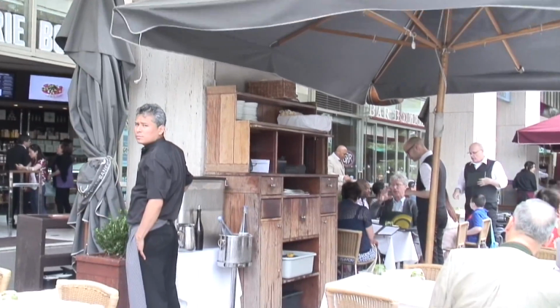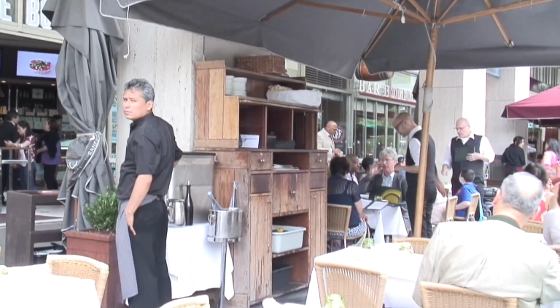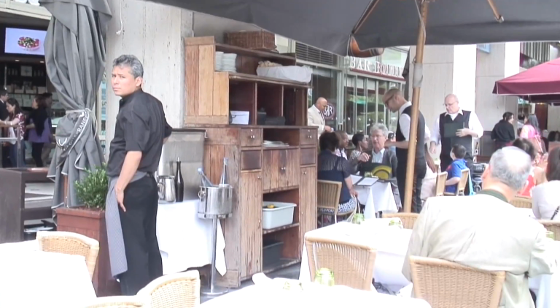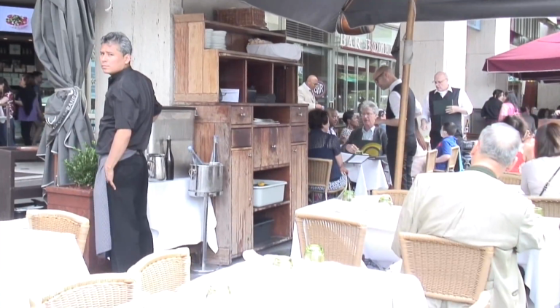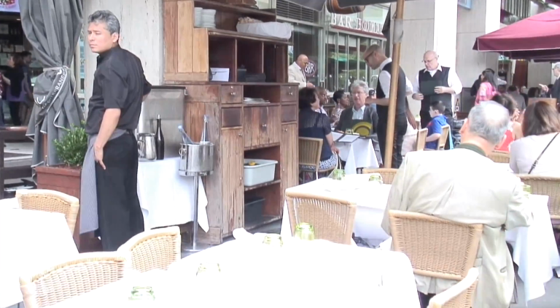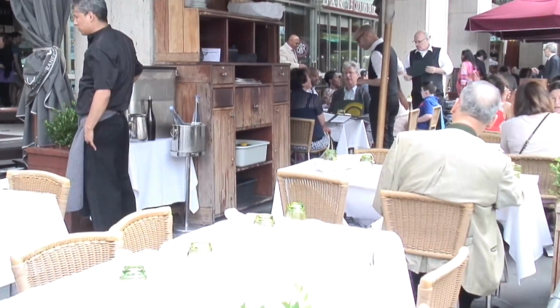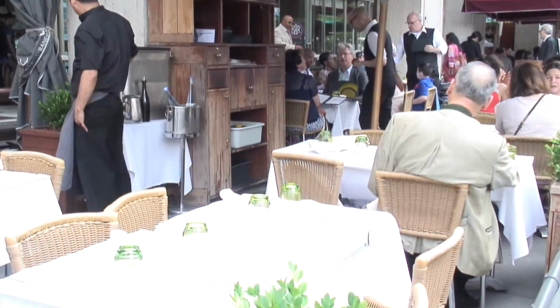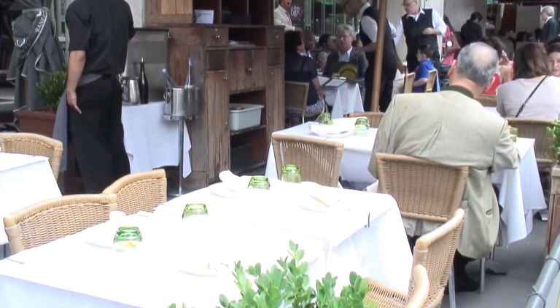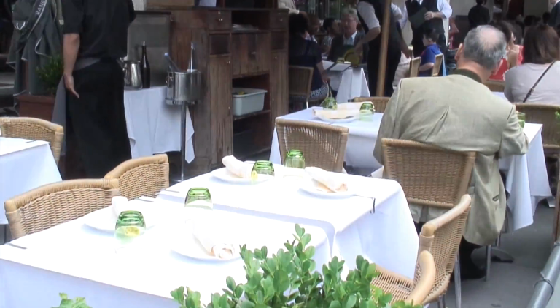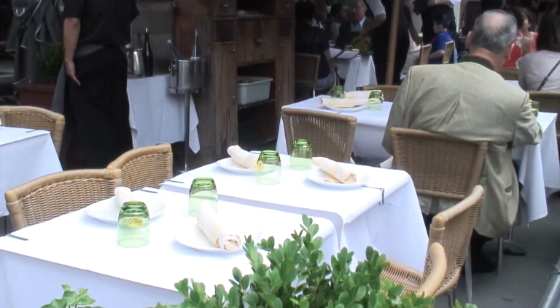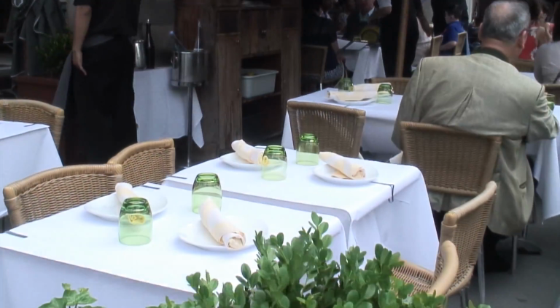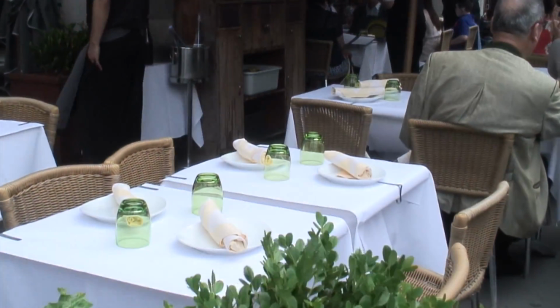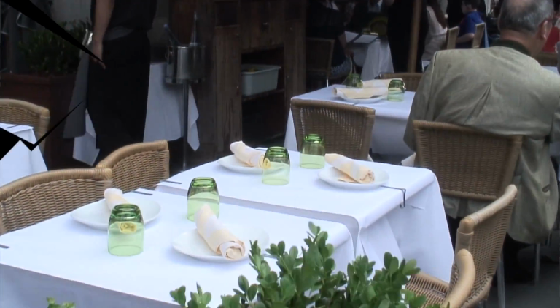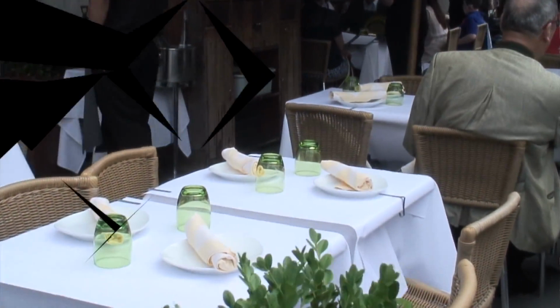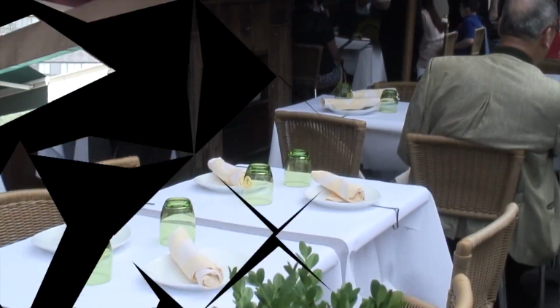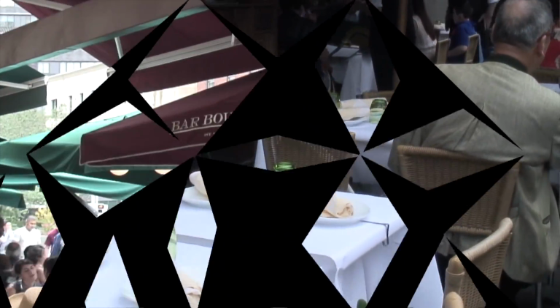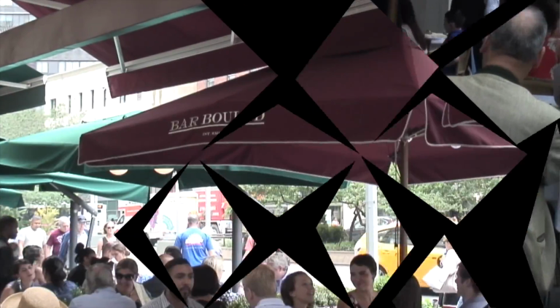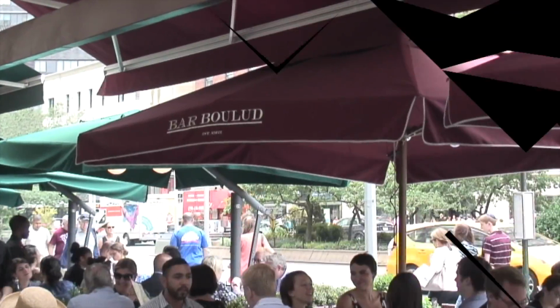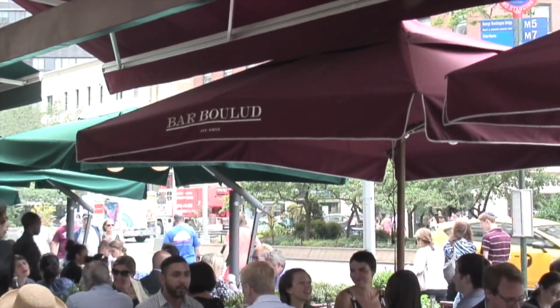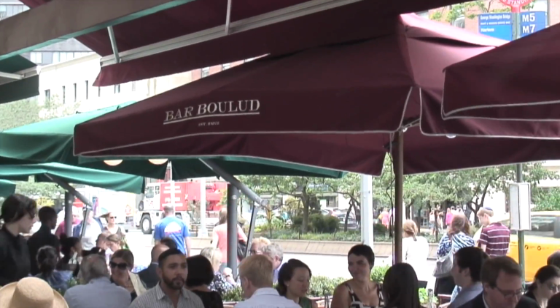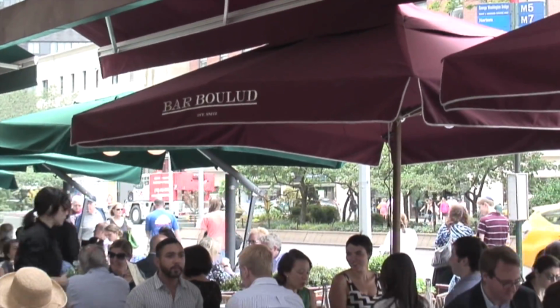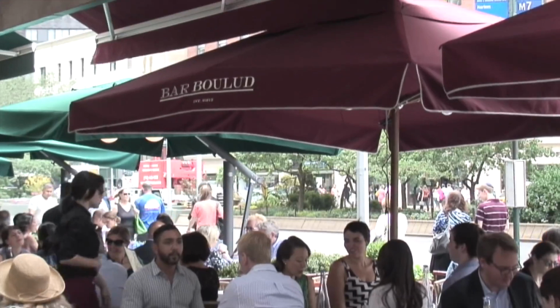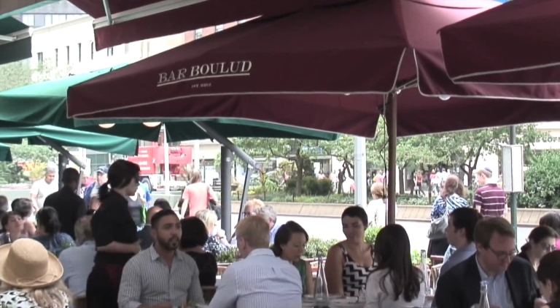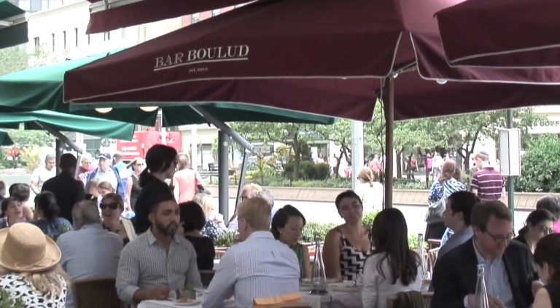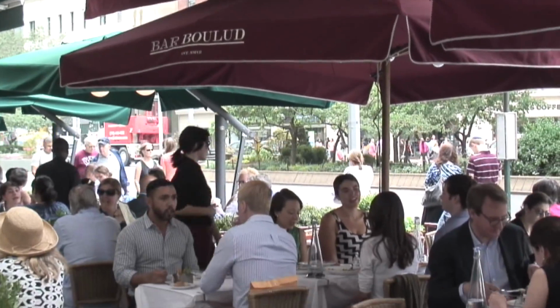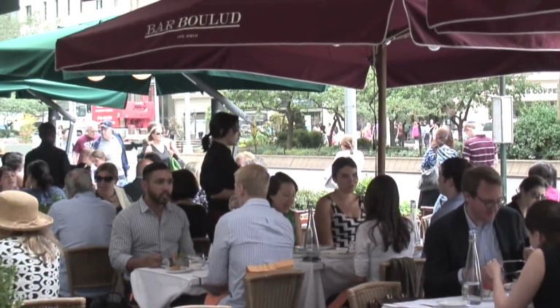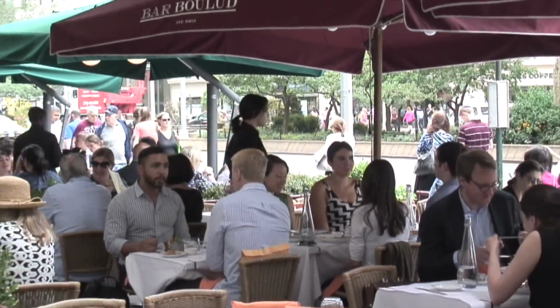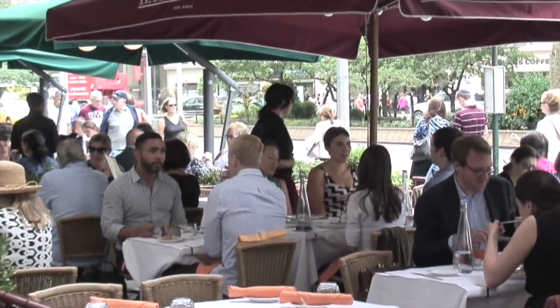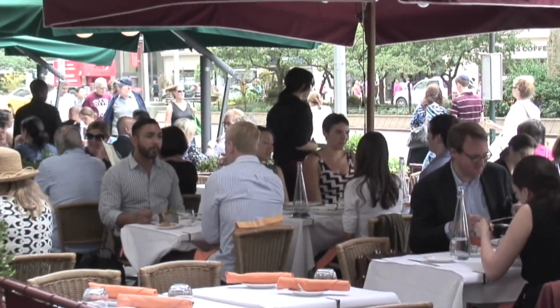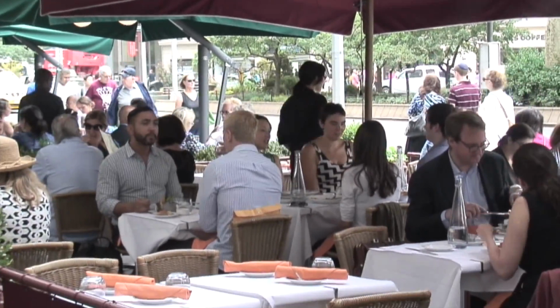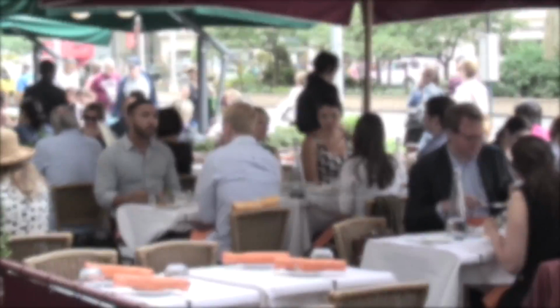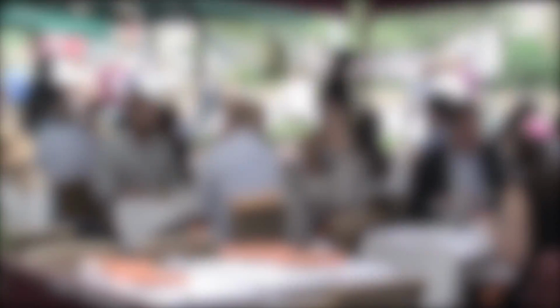A great spot — and it's actually three spots in one — are the restaurants of Daniel Boulud, who's thought to be one of the best, if not the best, French chef in America.